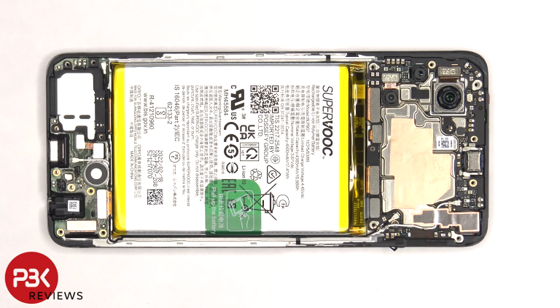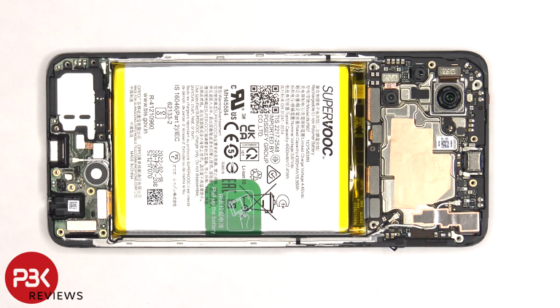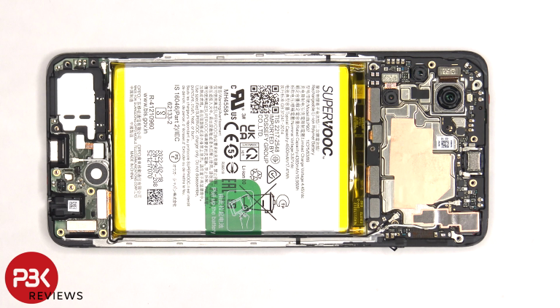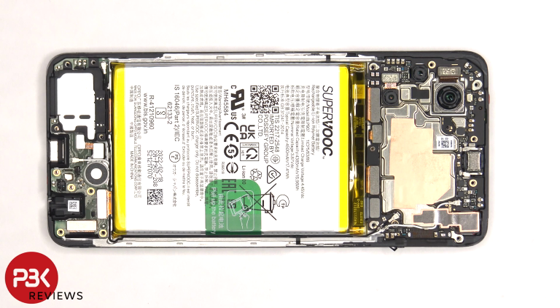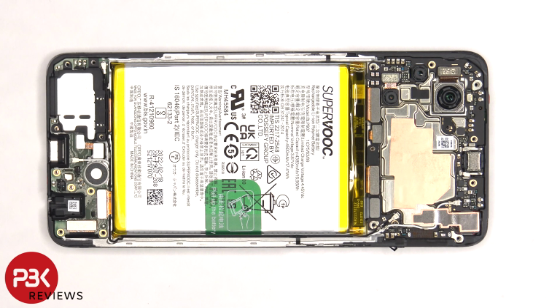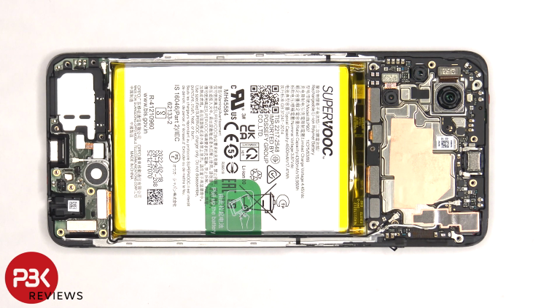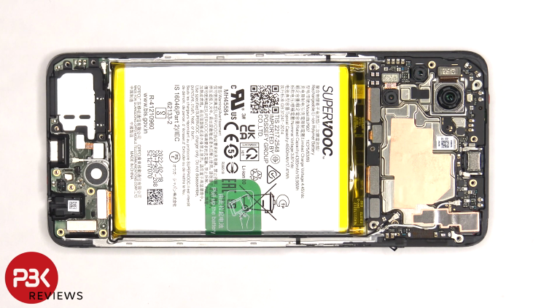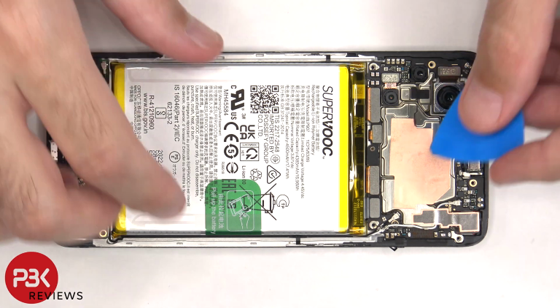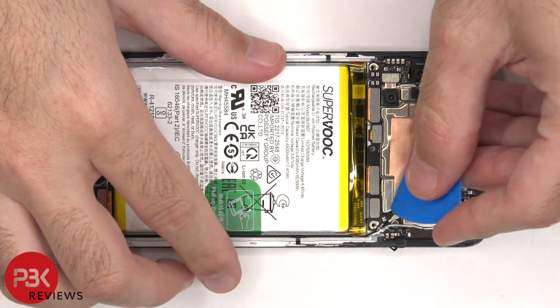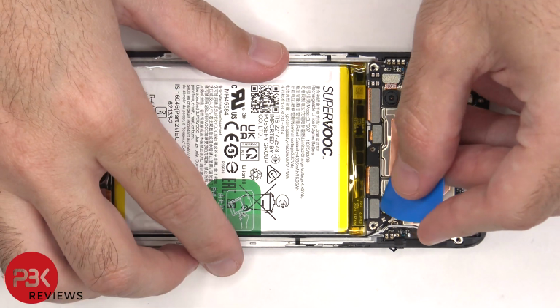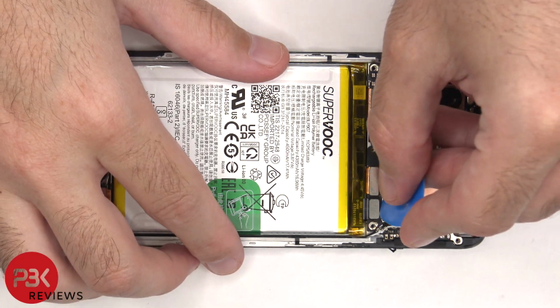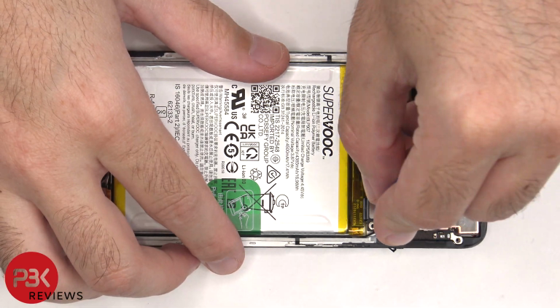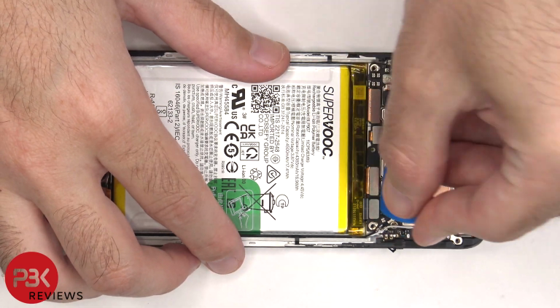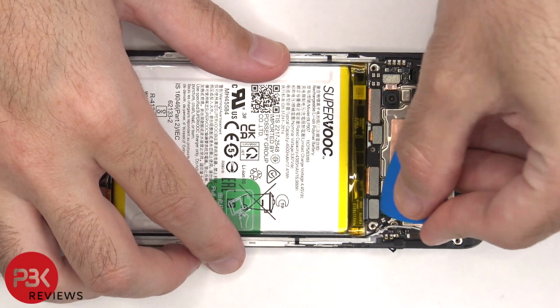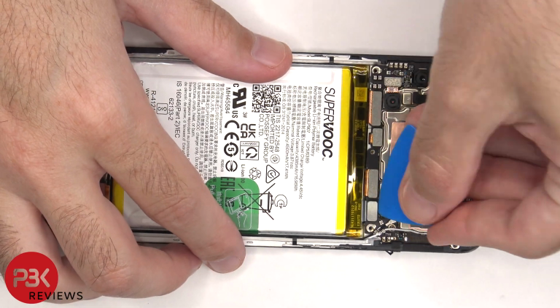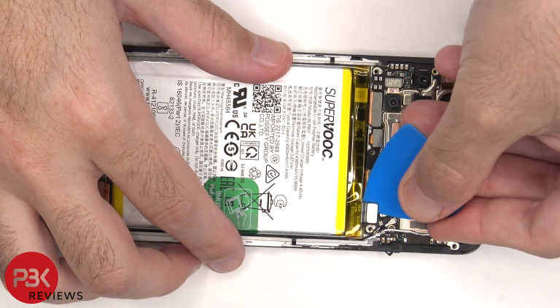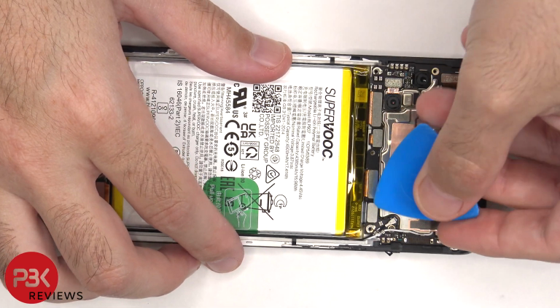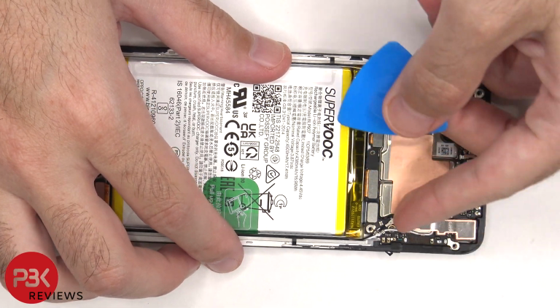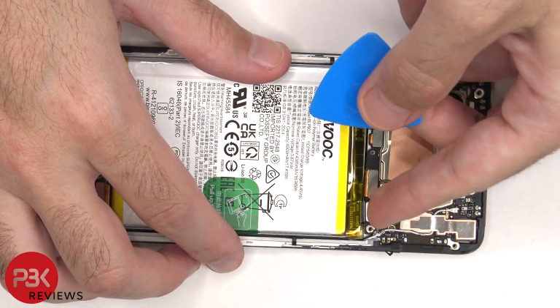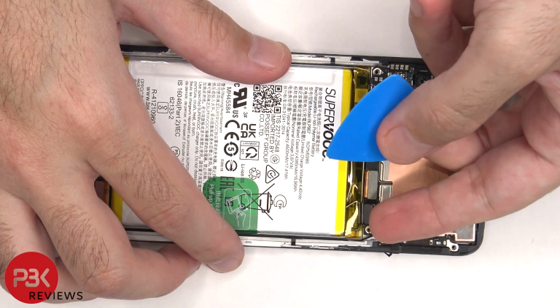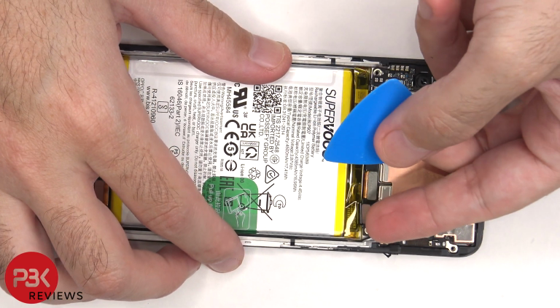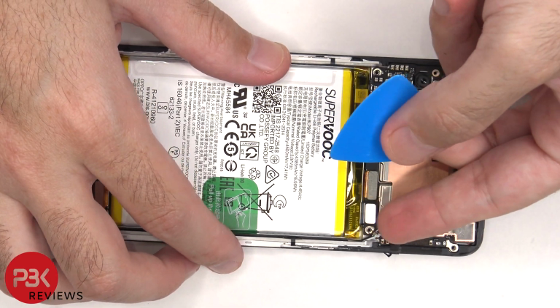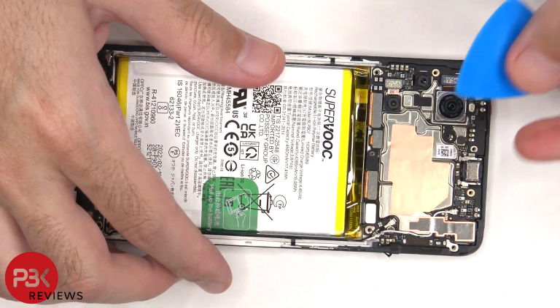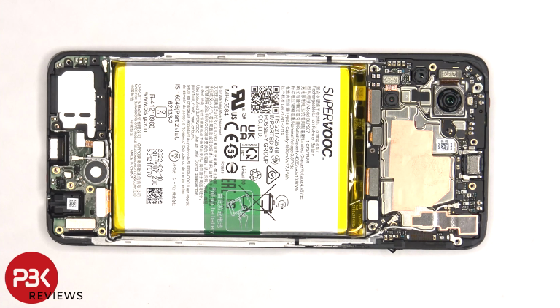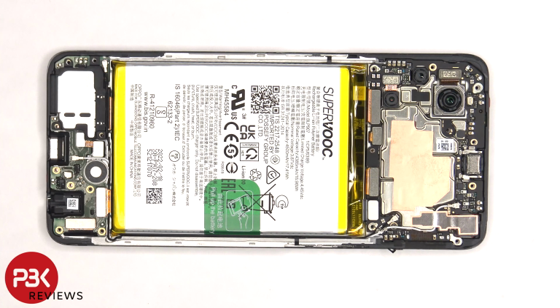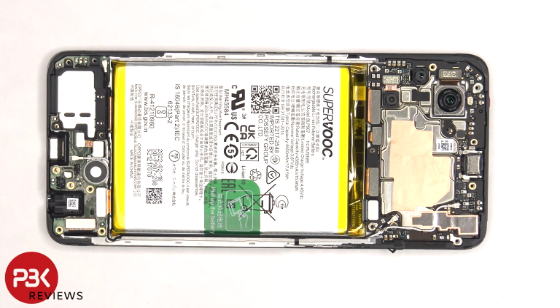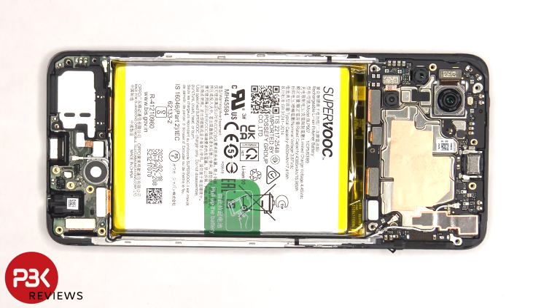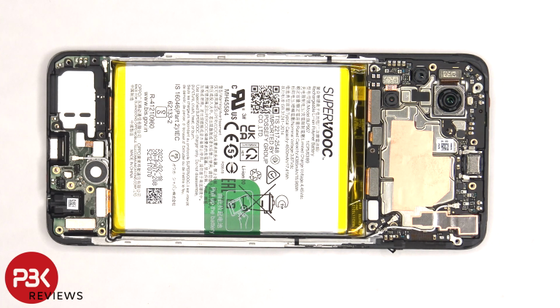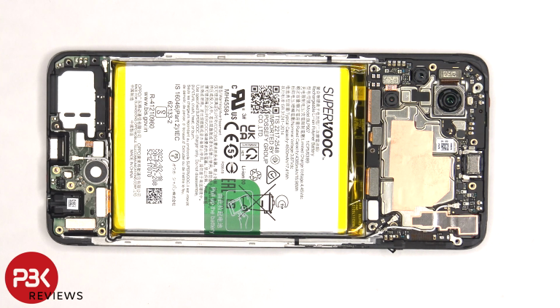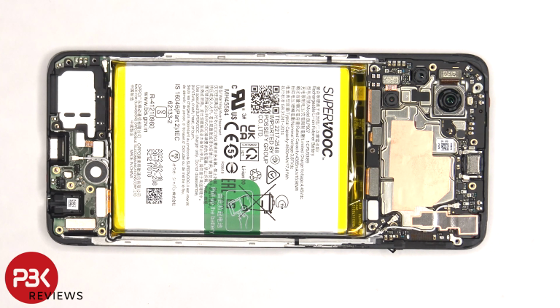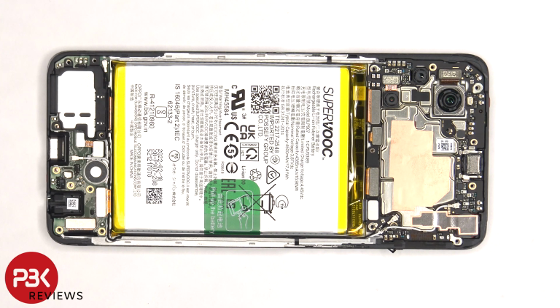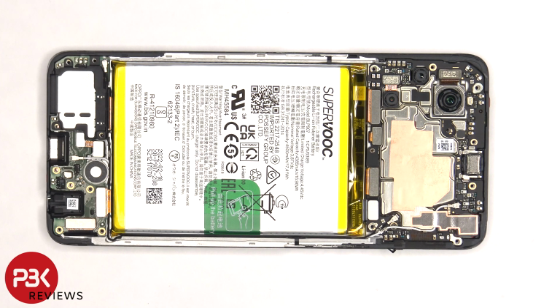The battery cable needs to be disconnected first, and then we can proceed to disconnect the rest of the cables.